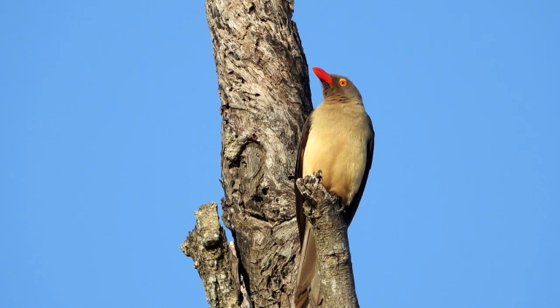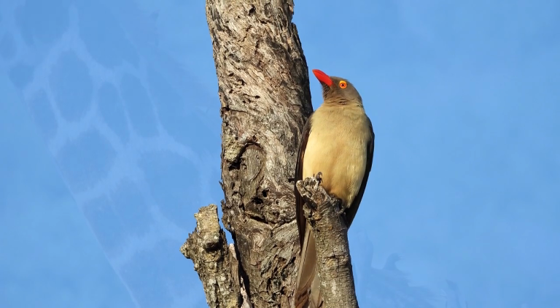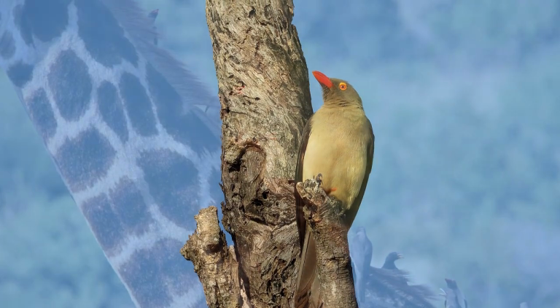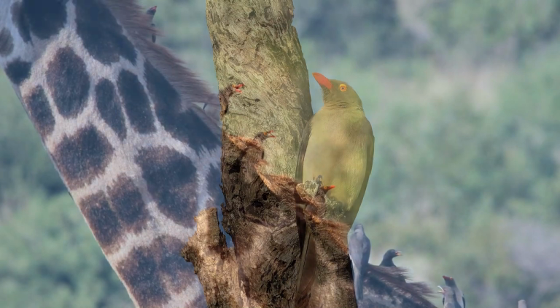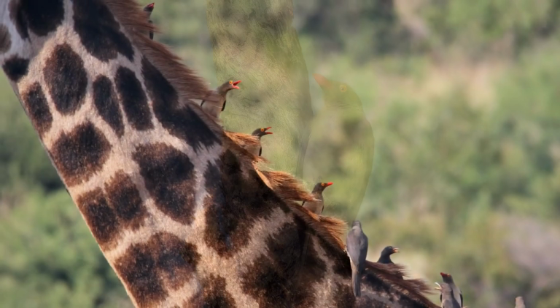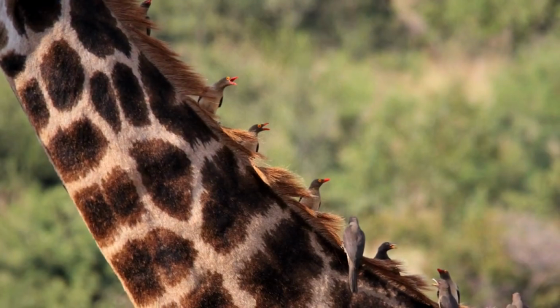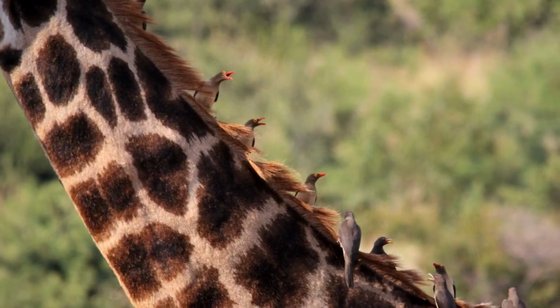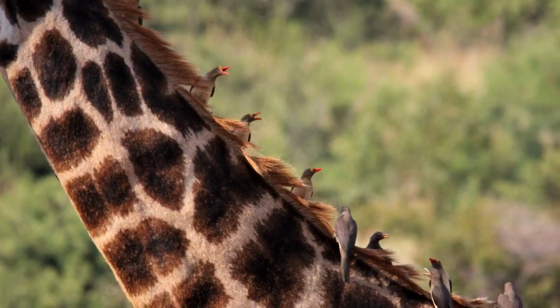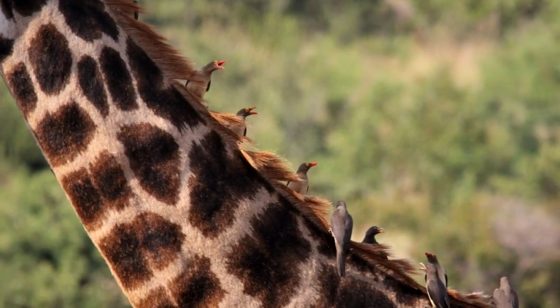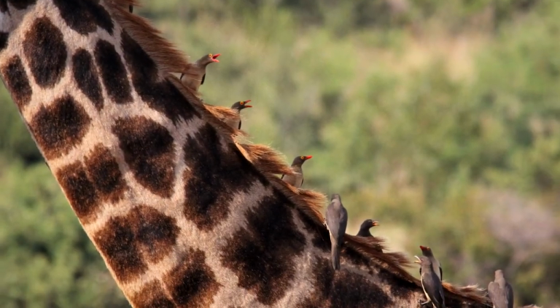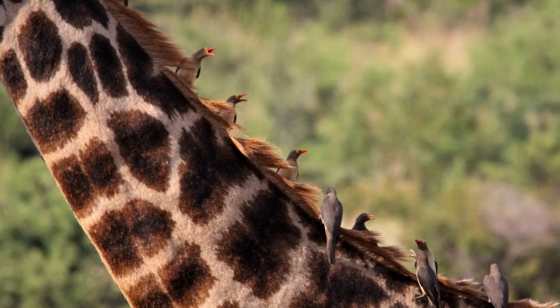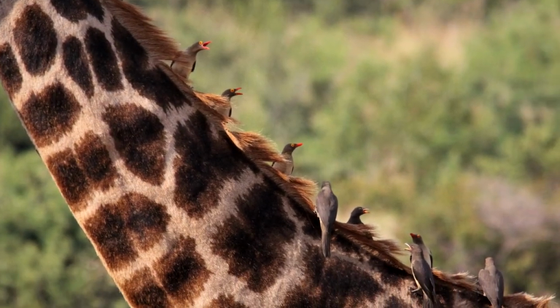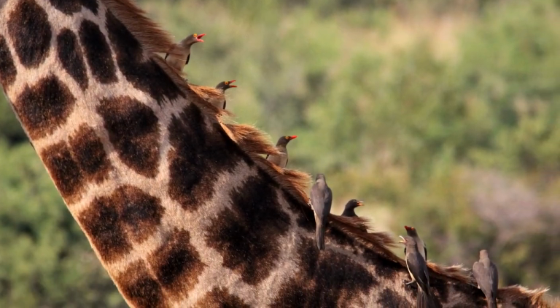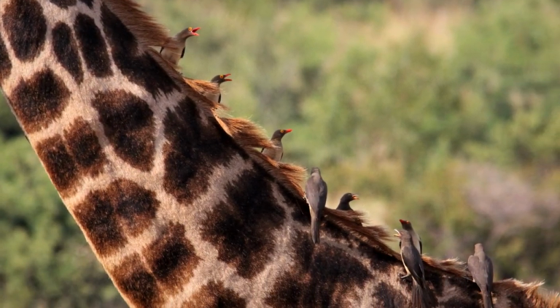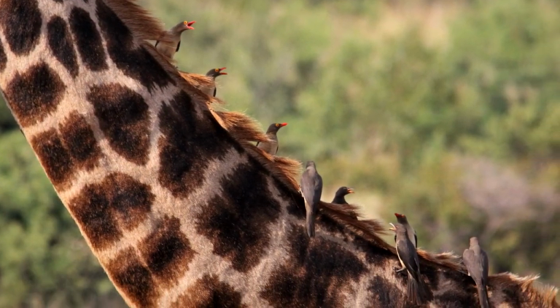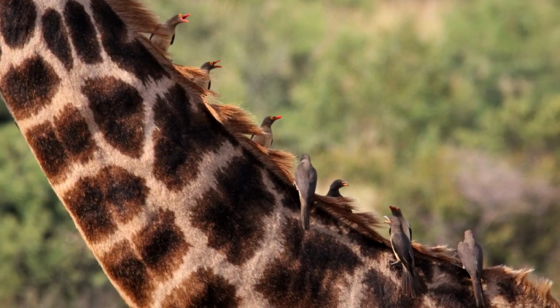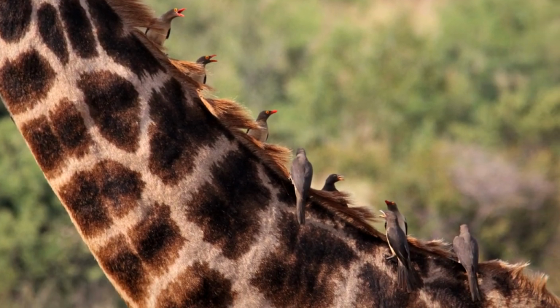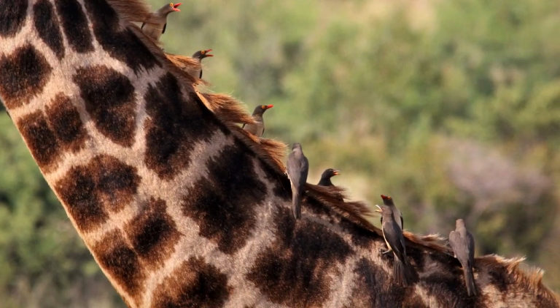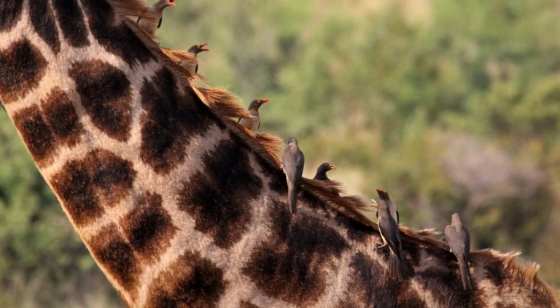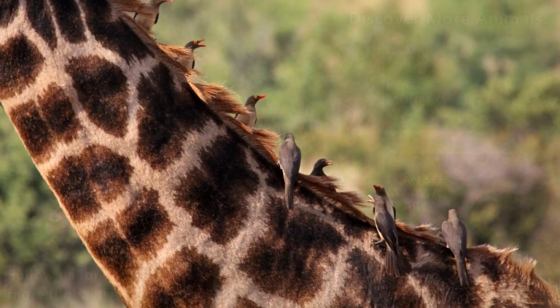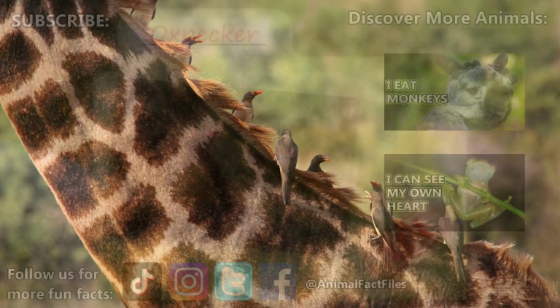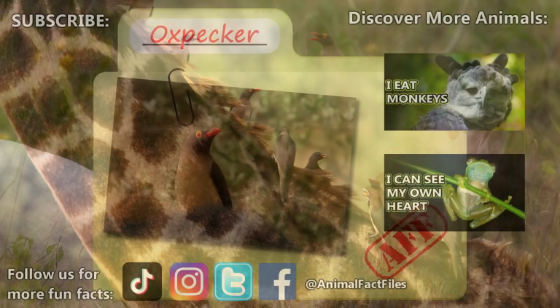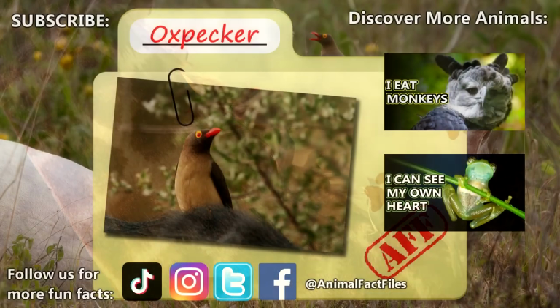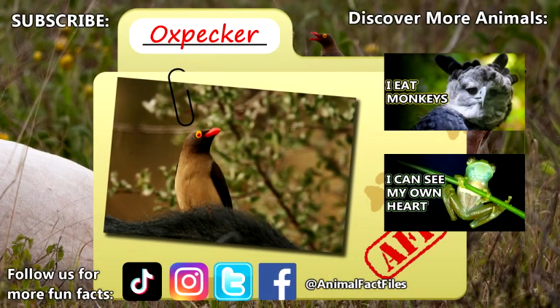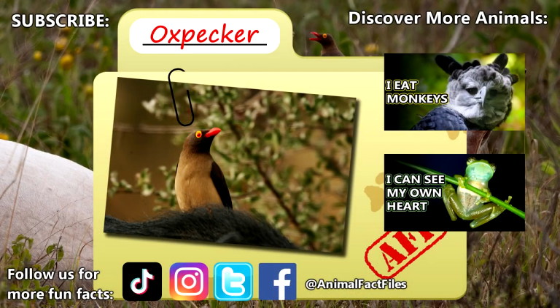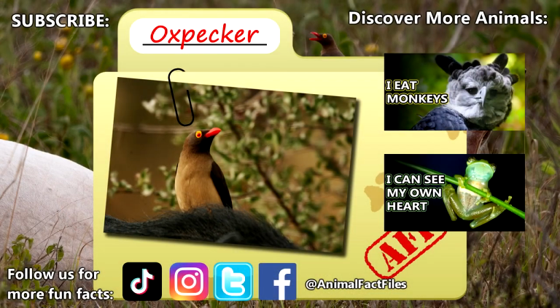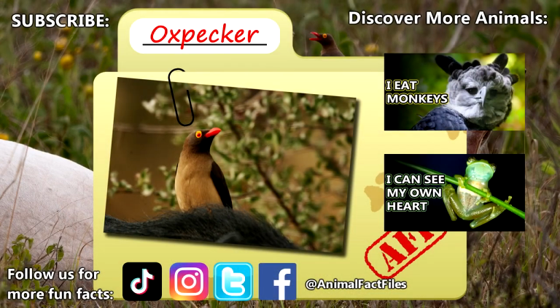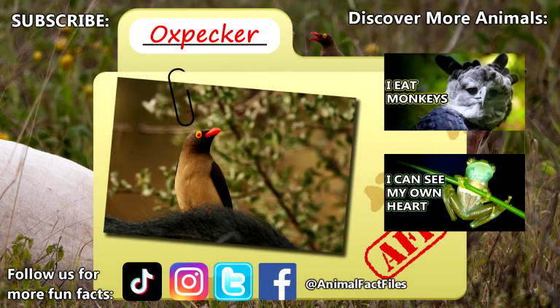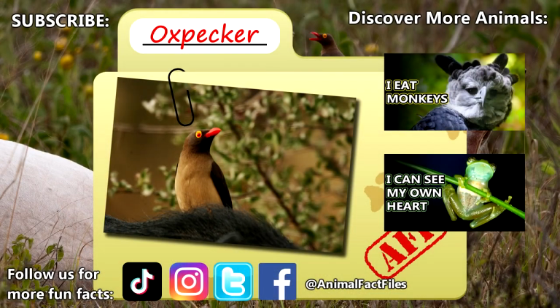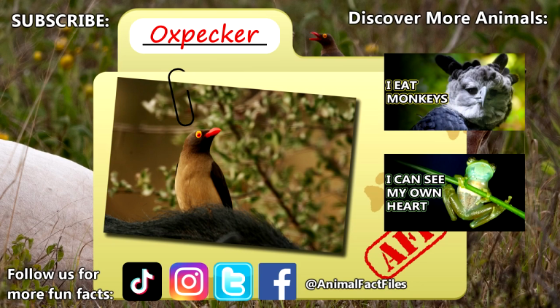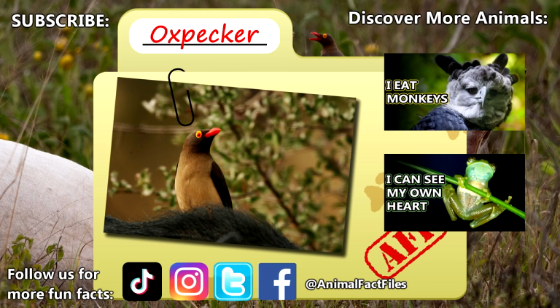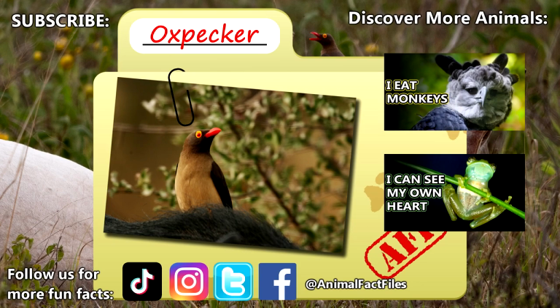It's unknown how long these birds live in the wild. For more facts on oxpeckers, check out the links below.